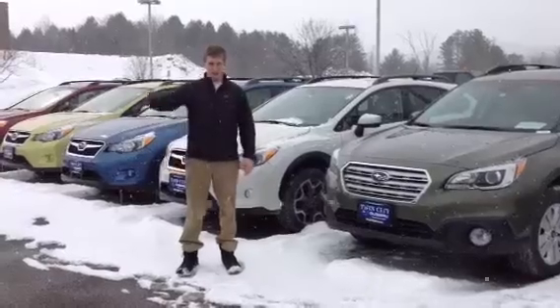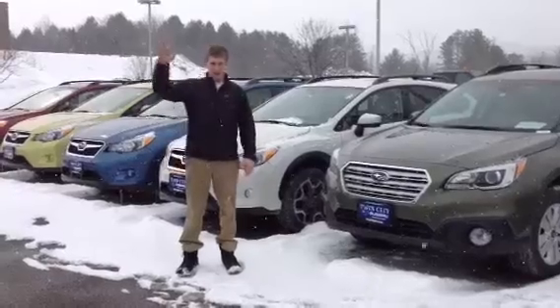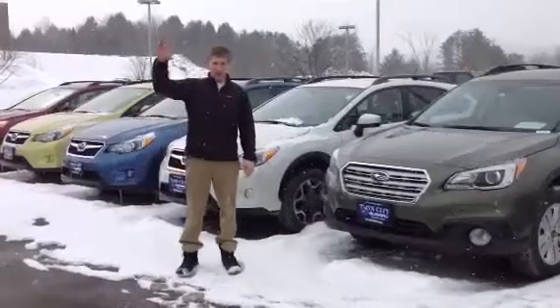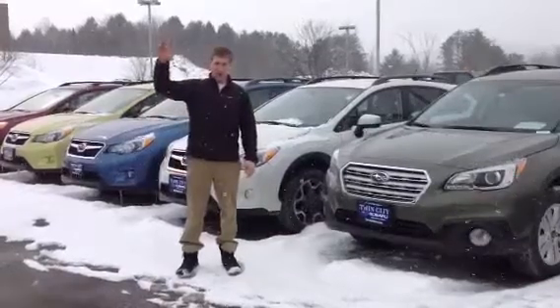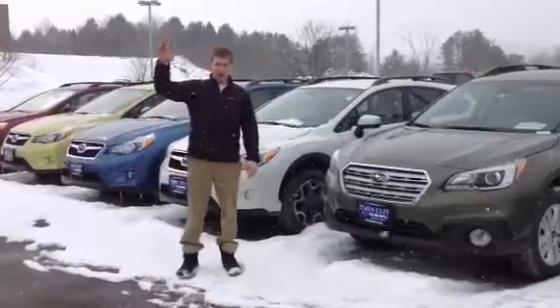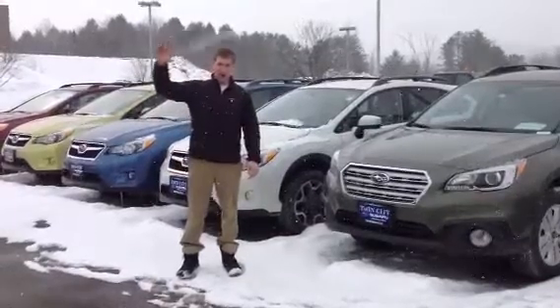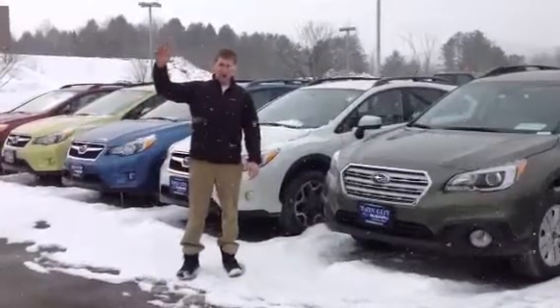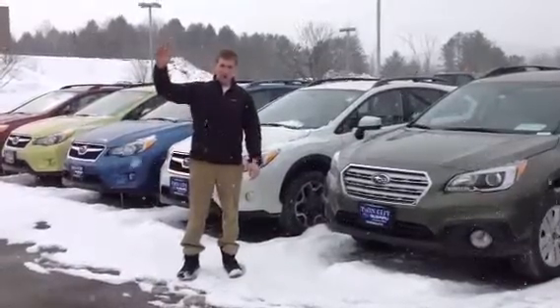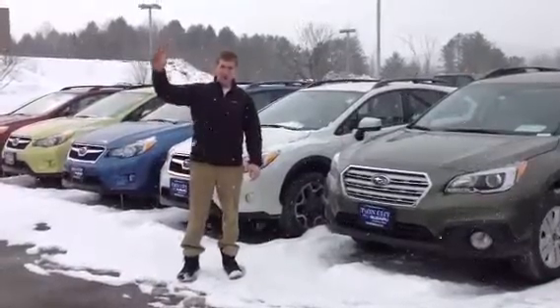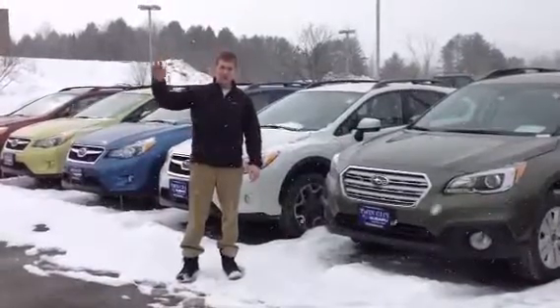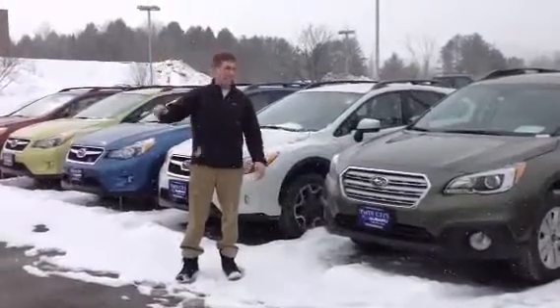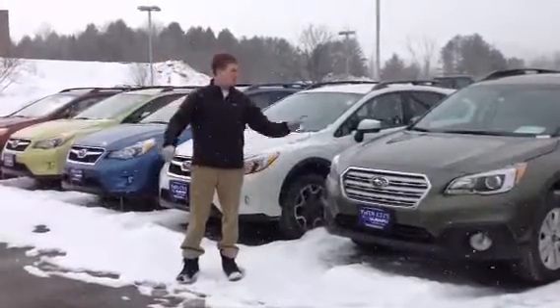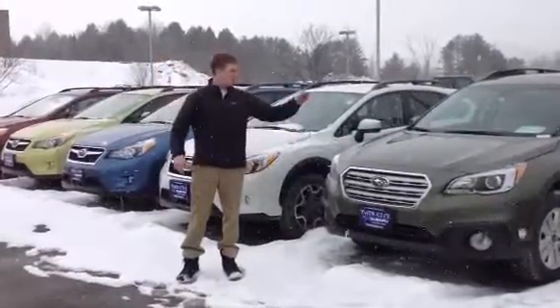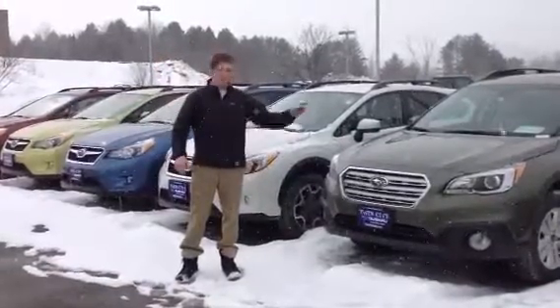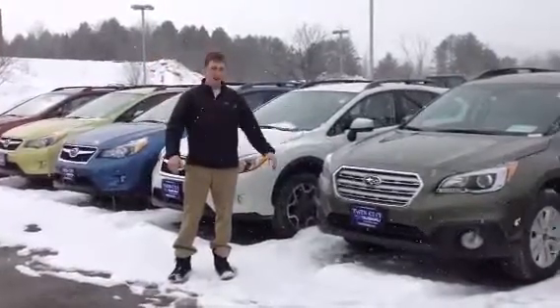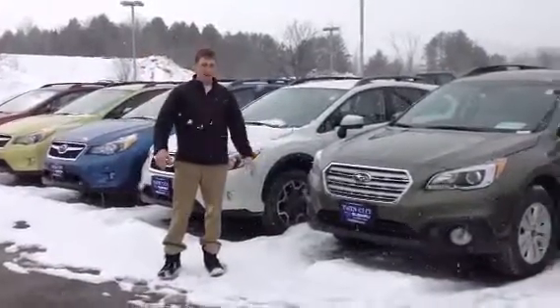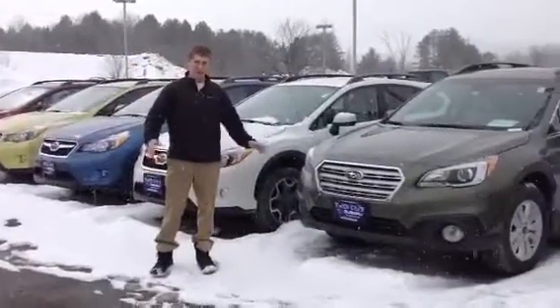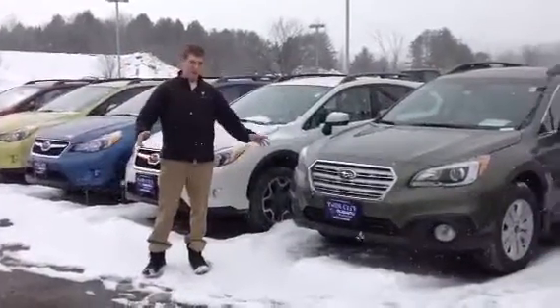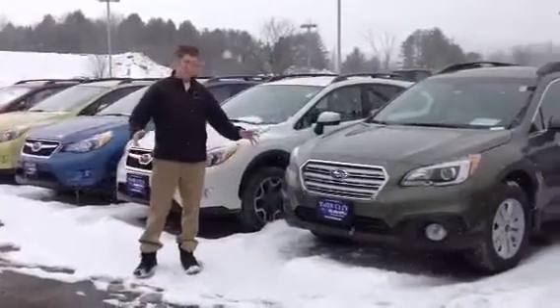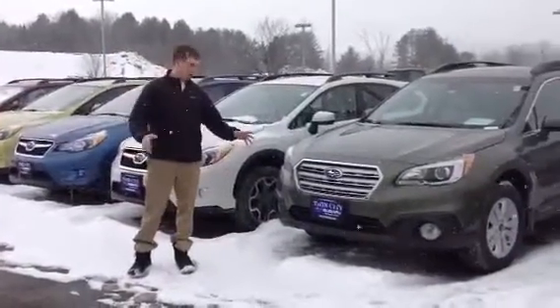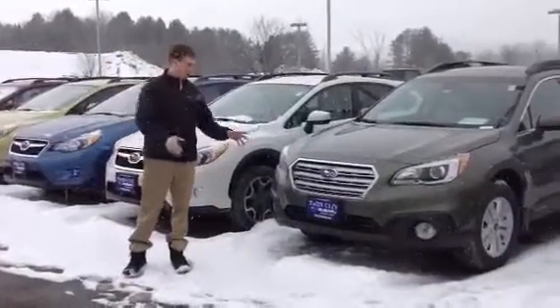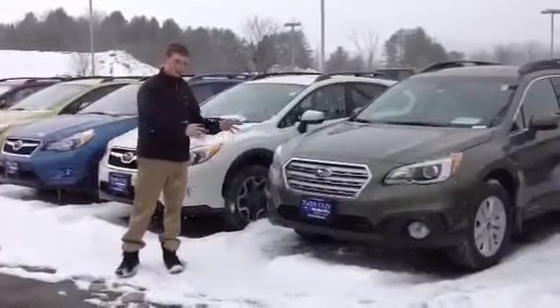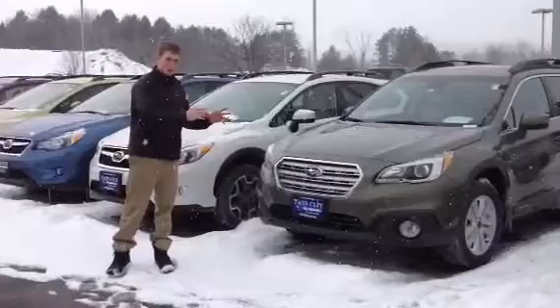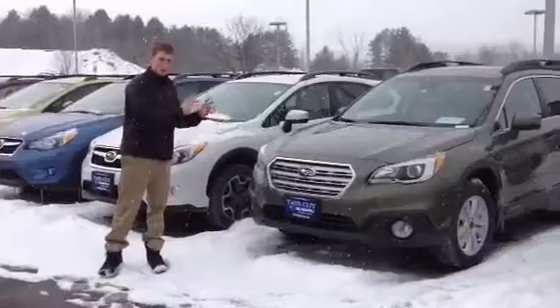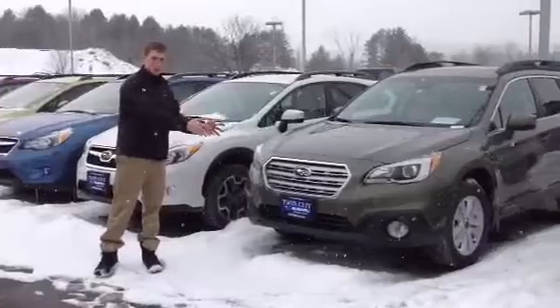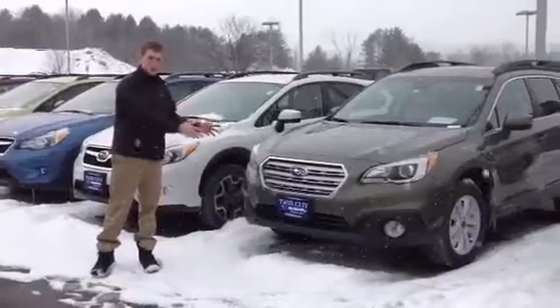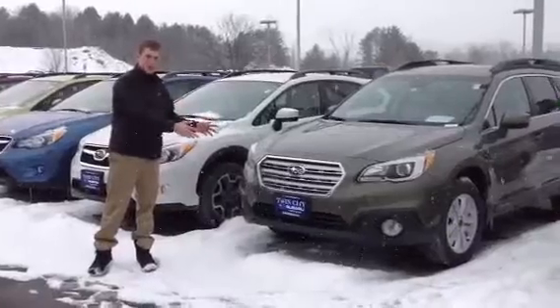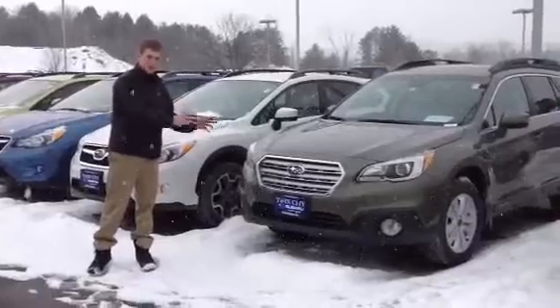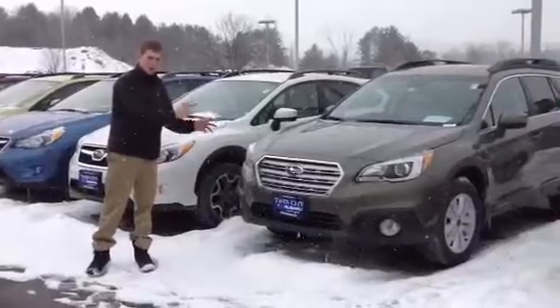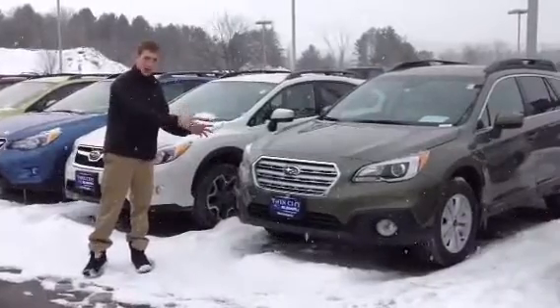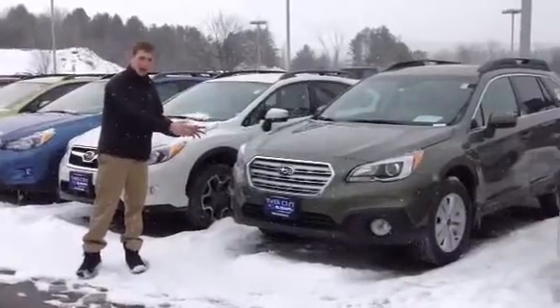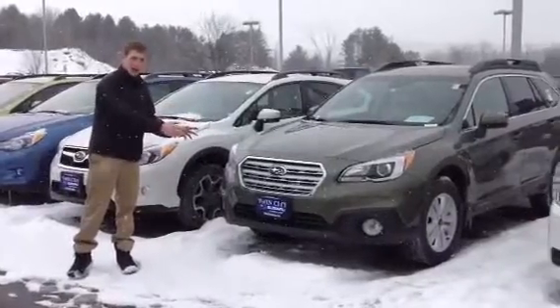Hi Joe, Isaac with Twin City Subaru here. Today I'm going to show you this new 2015 Subaru Outback.